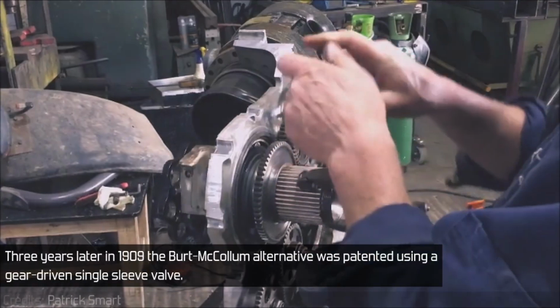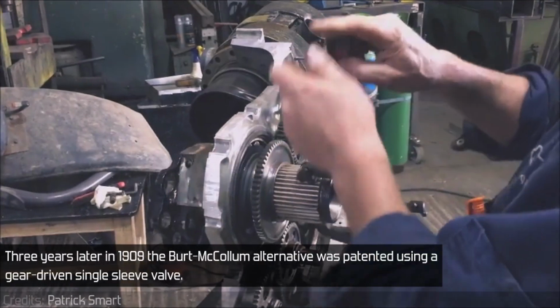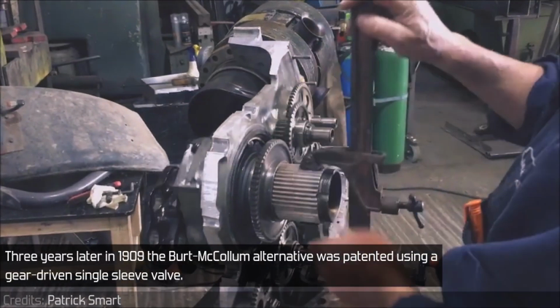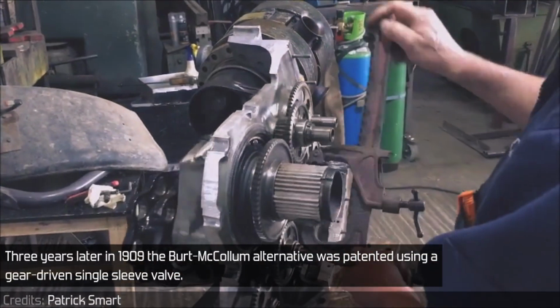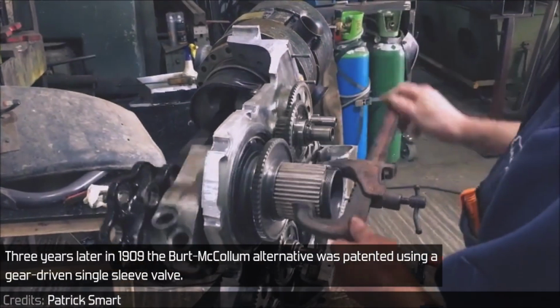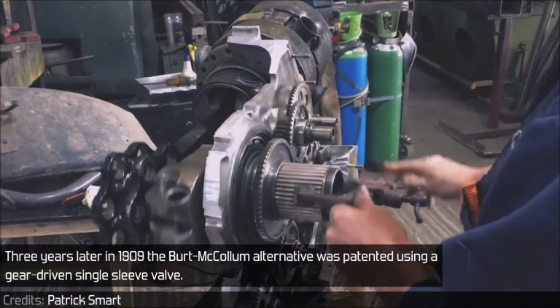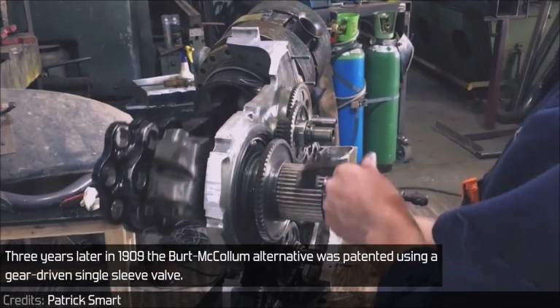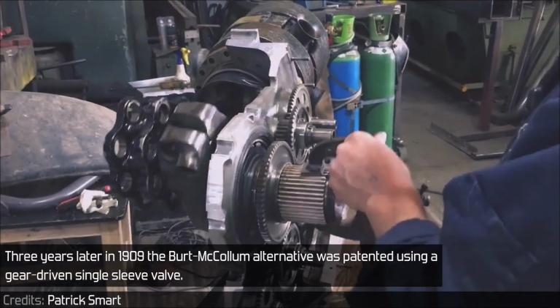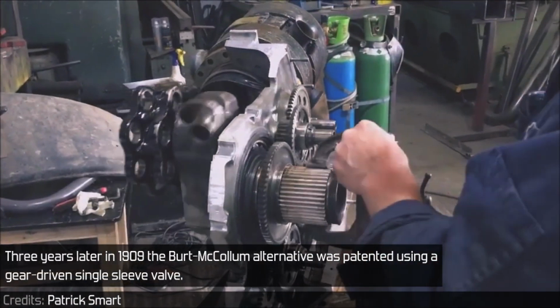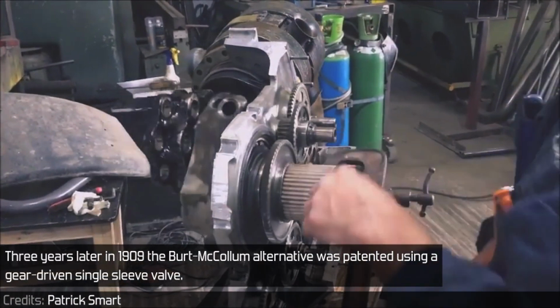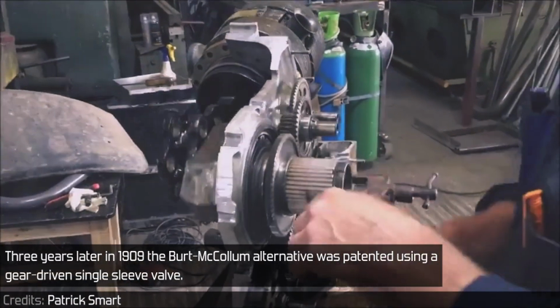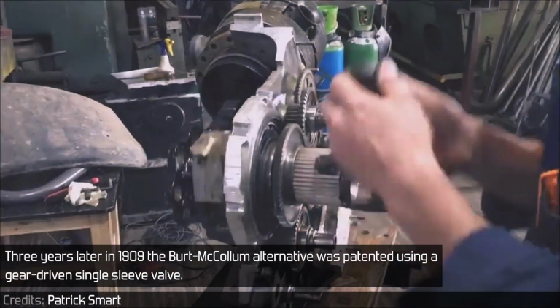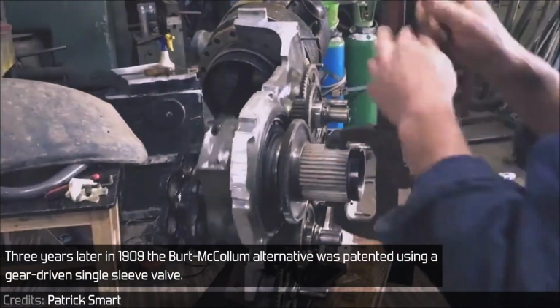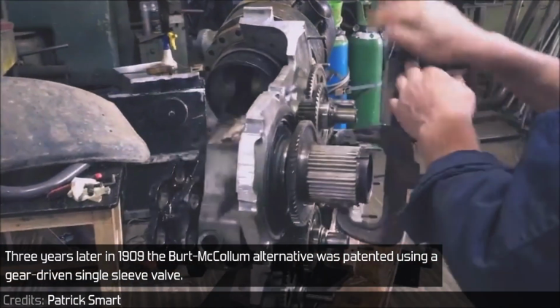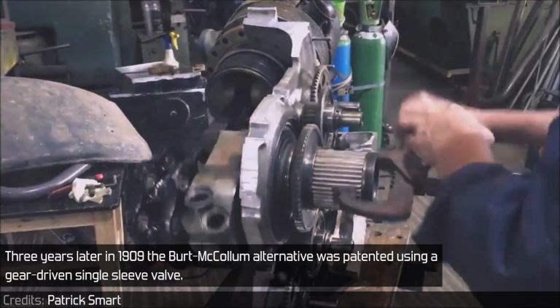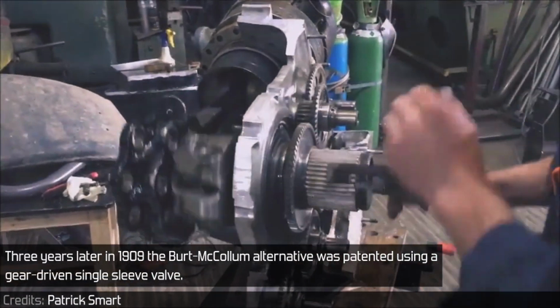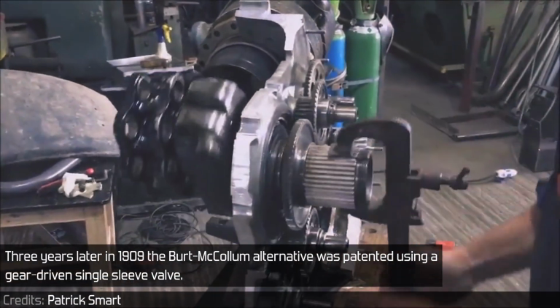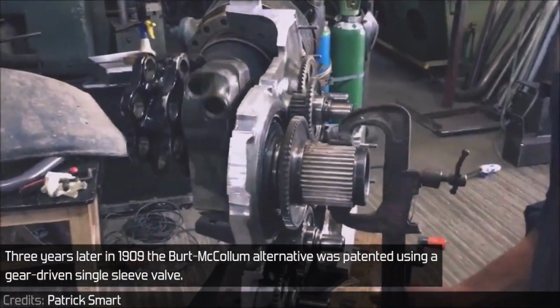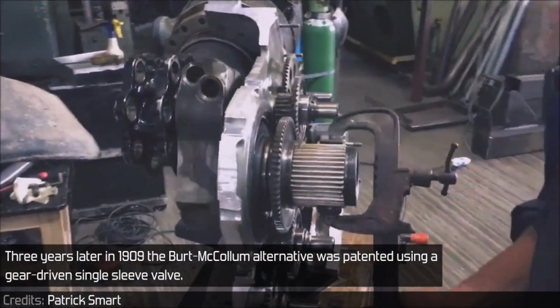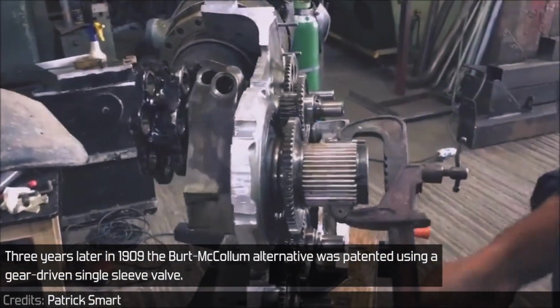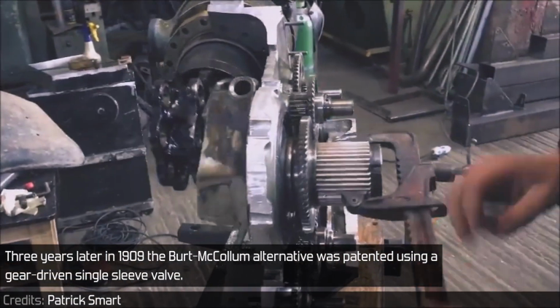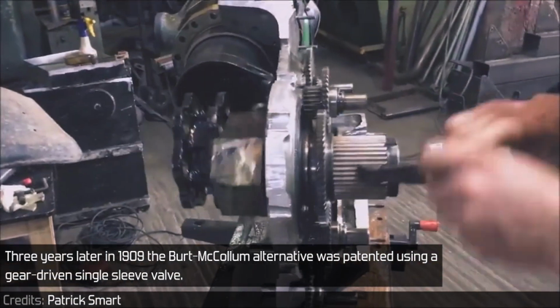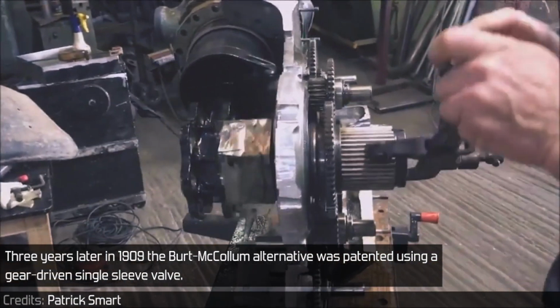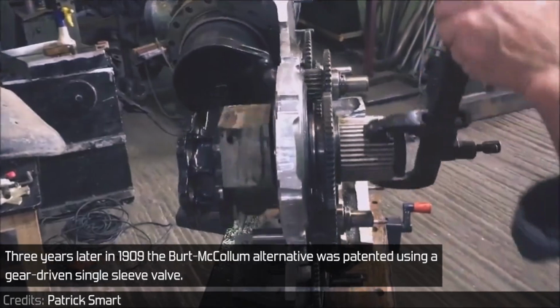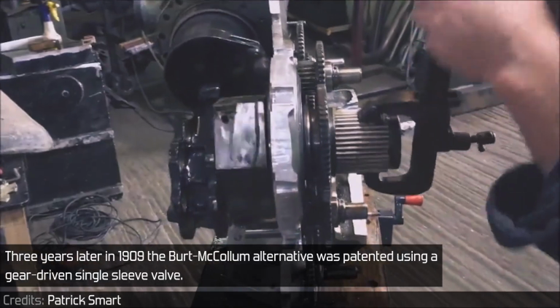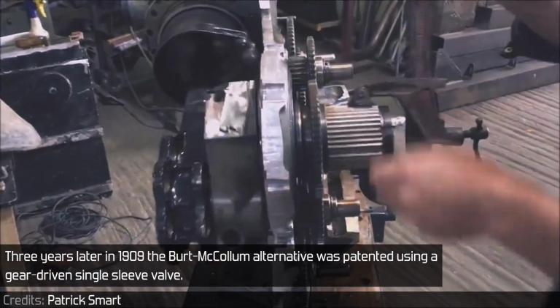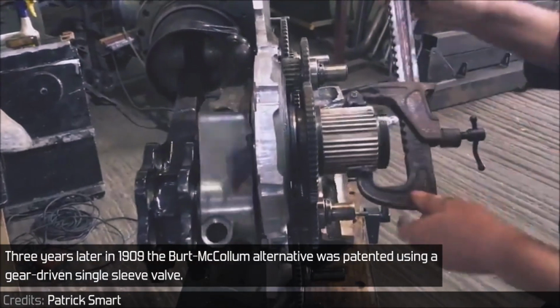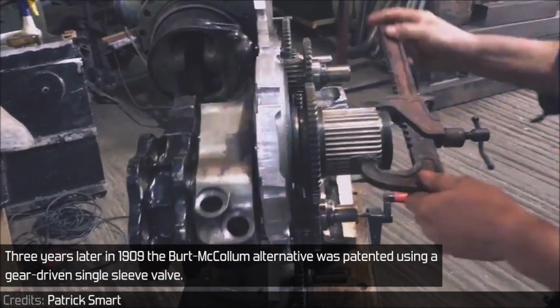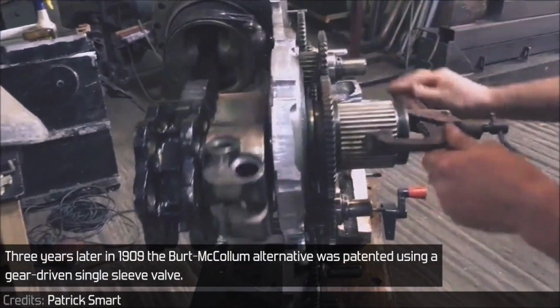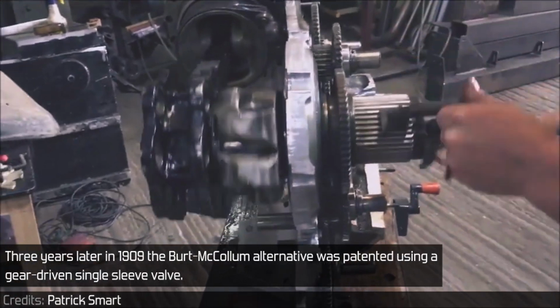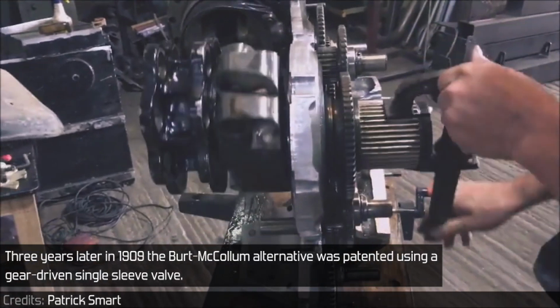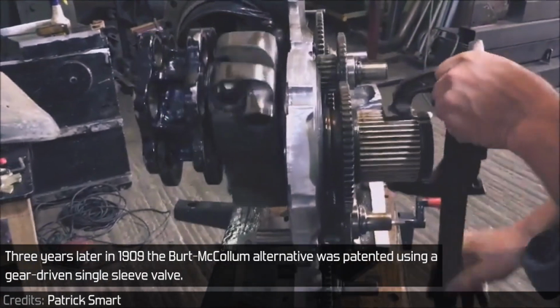Three years later in 1909, the Burt-McCollum alternative was patented, using a gear-driven single sleeve valve.